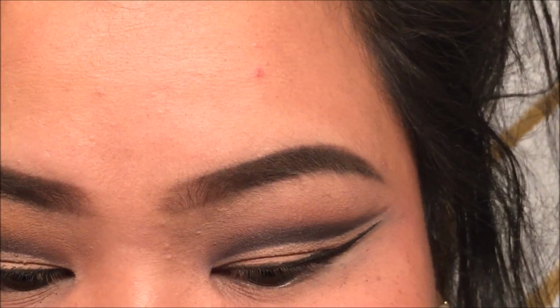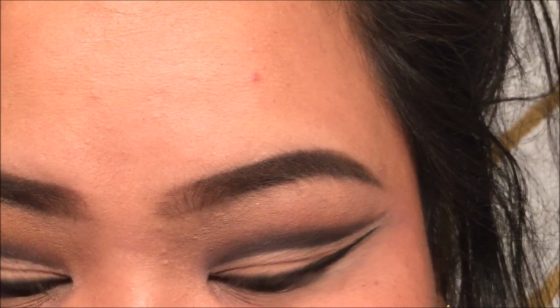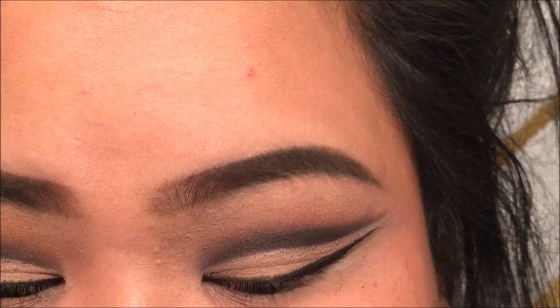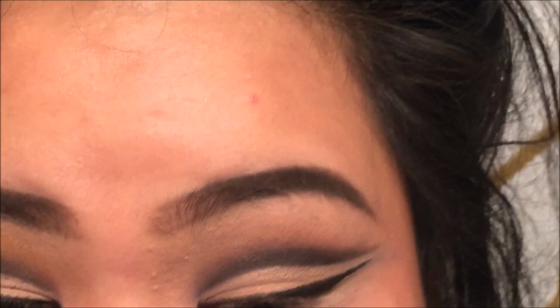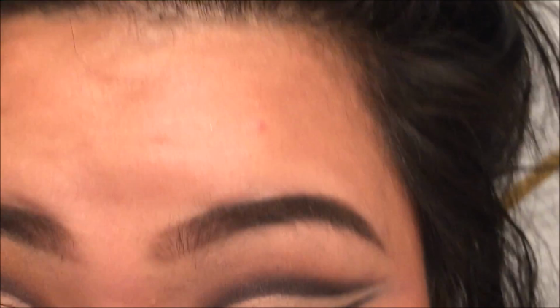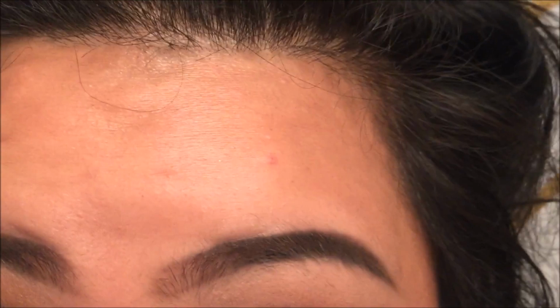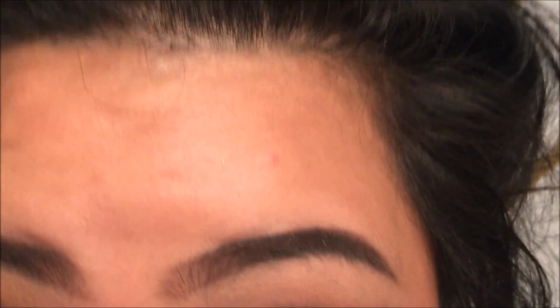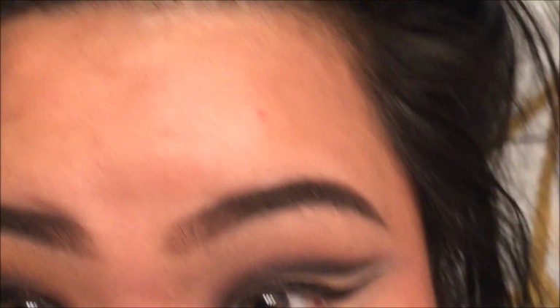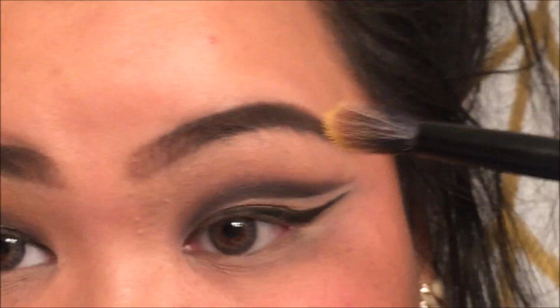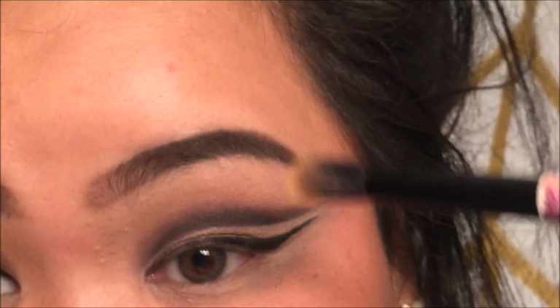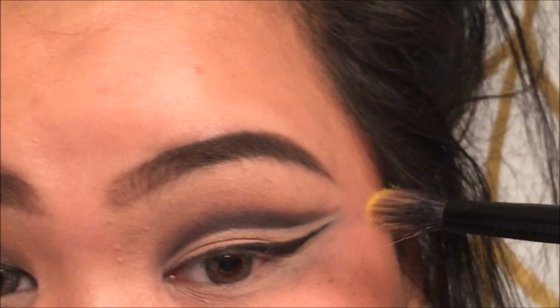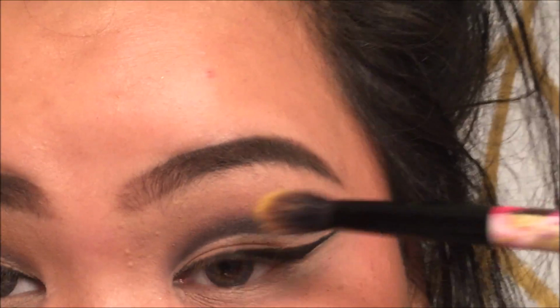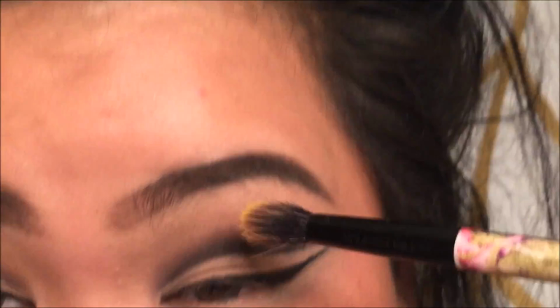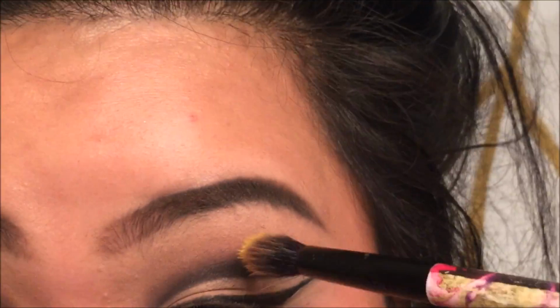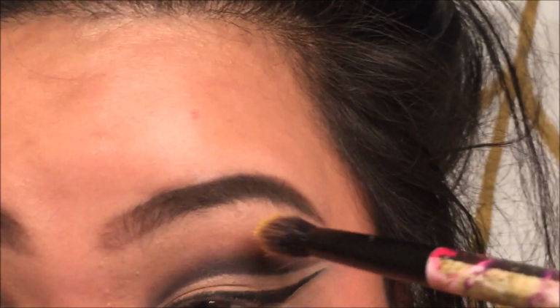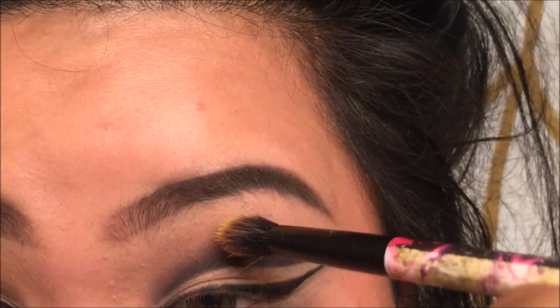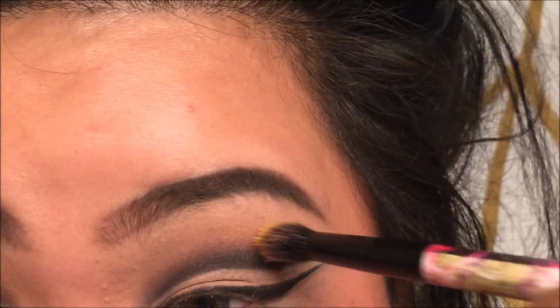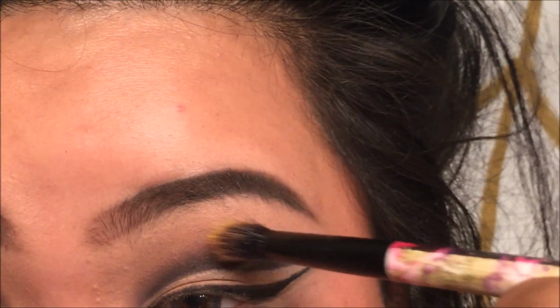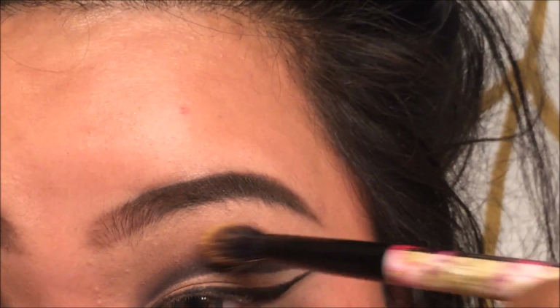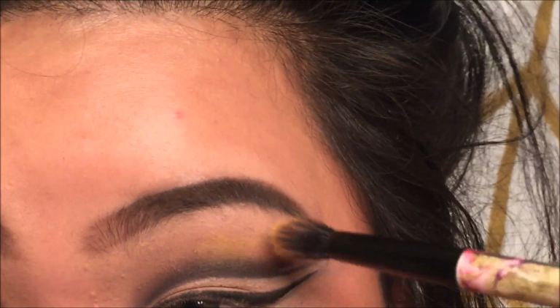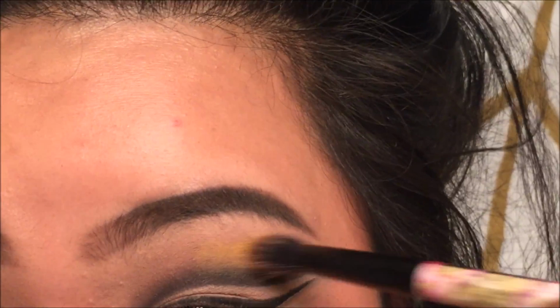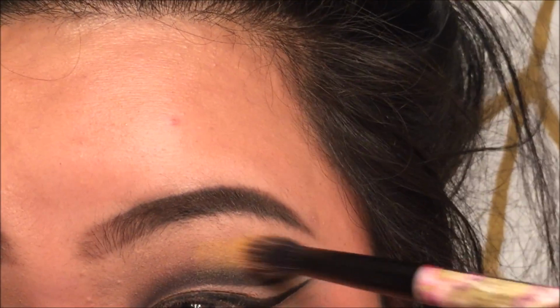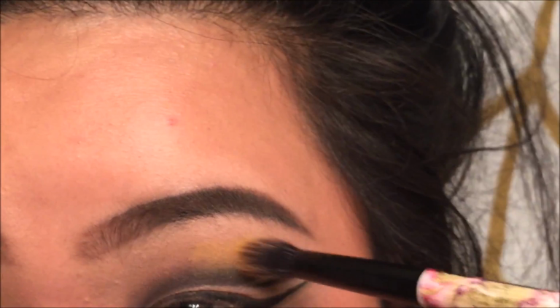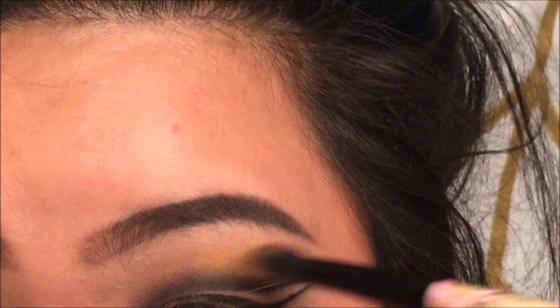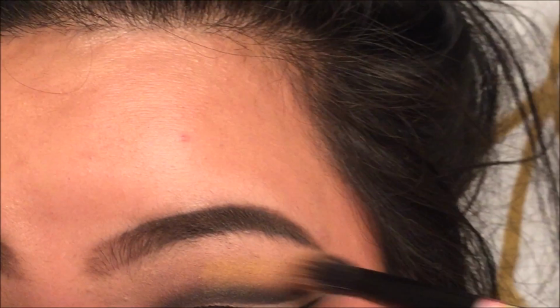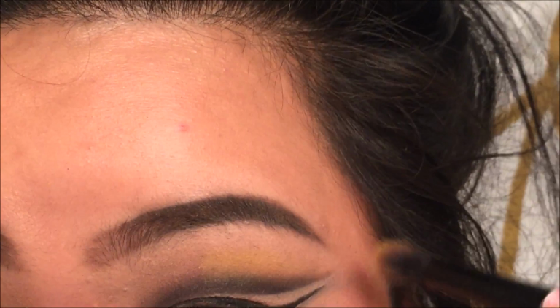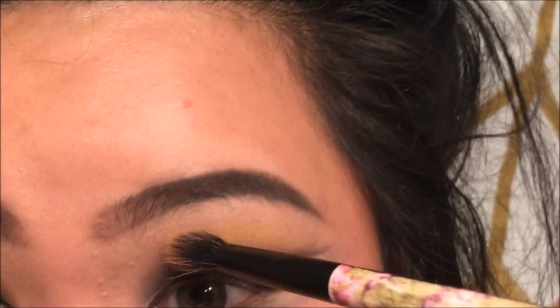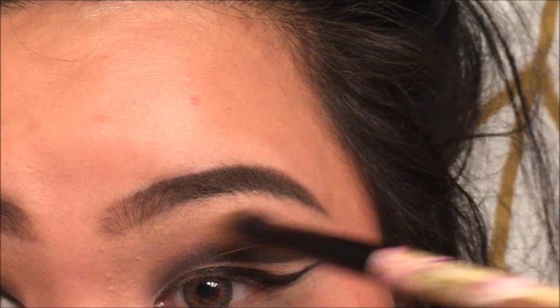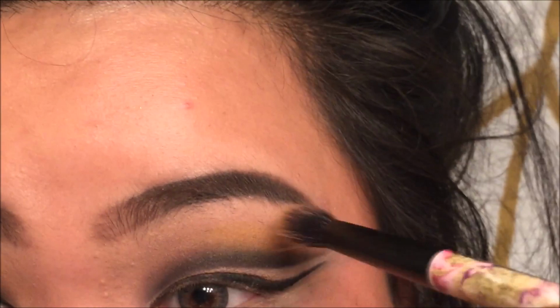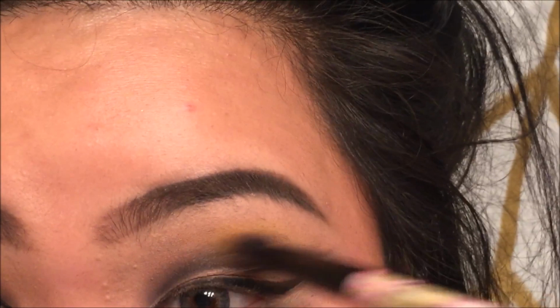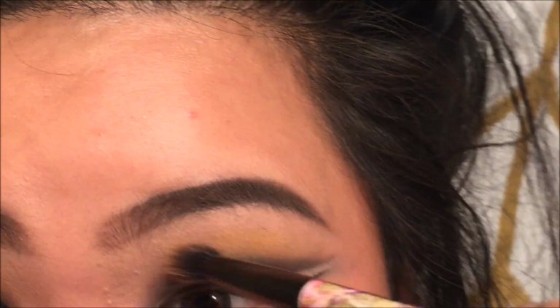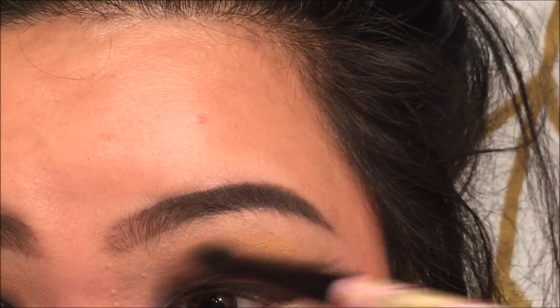I'm going to take the color Fresh — that's a yellow color — and I'm just going to lightly dab that onto my lid.